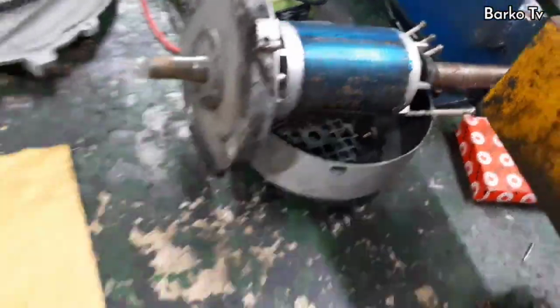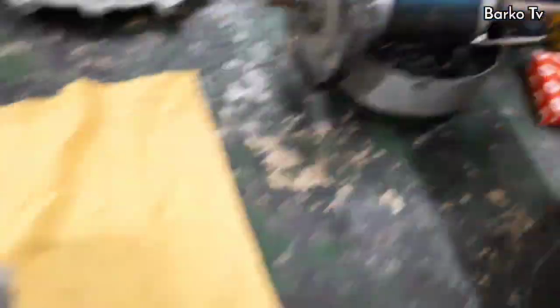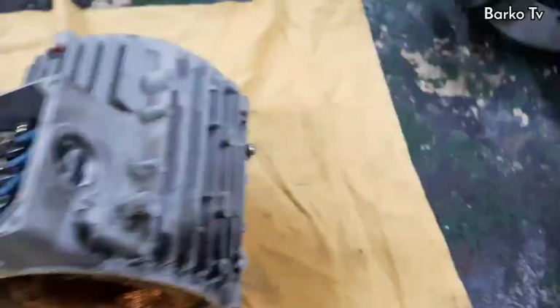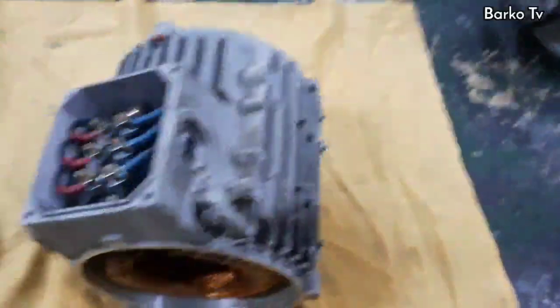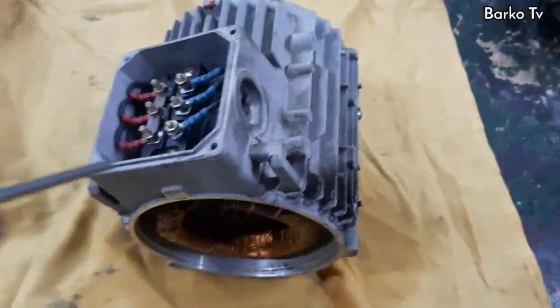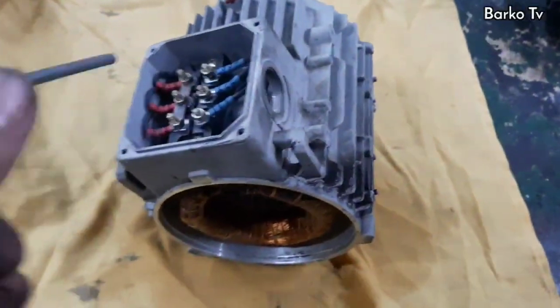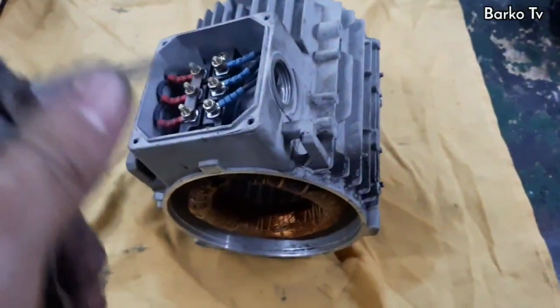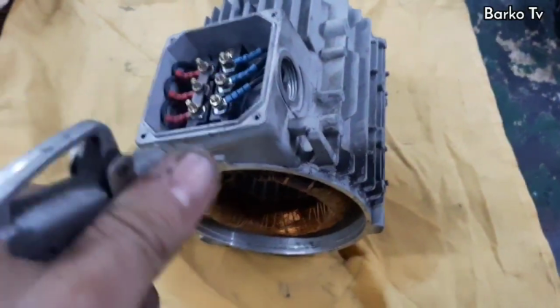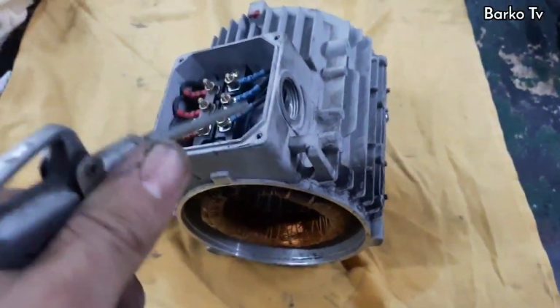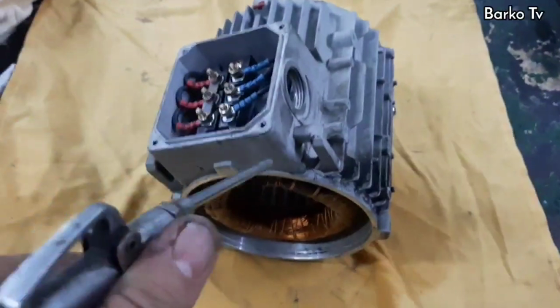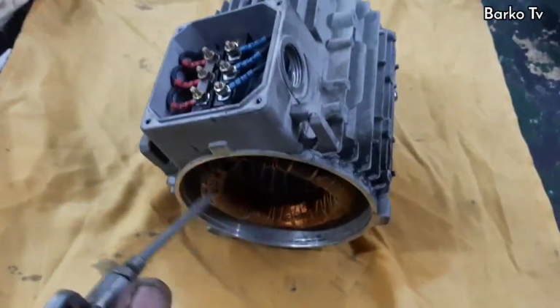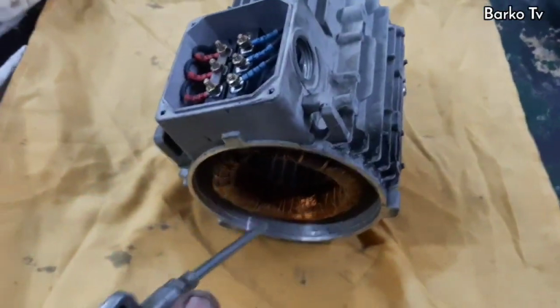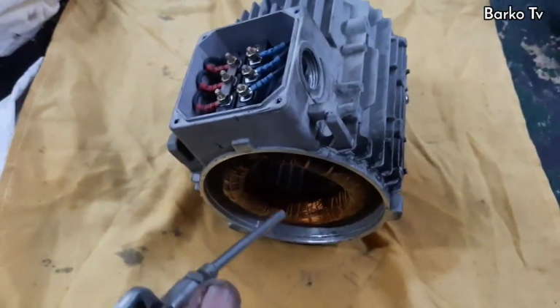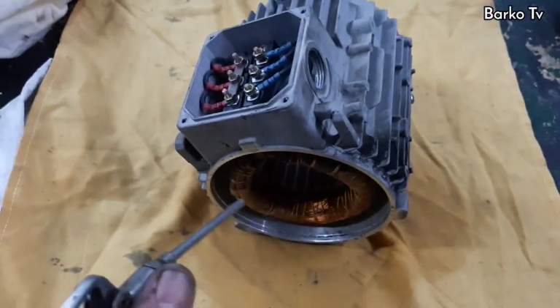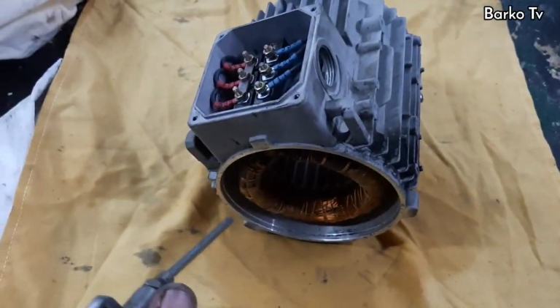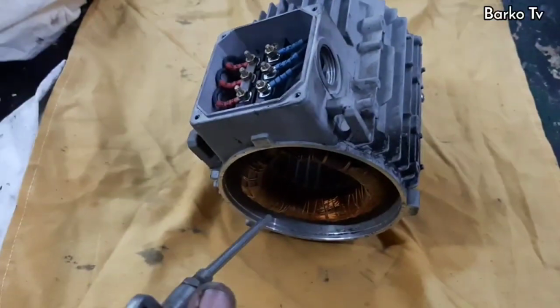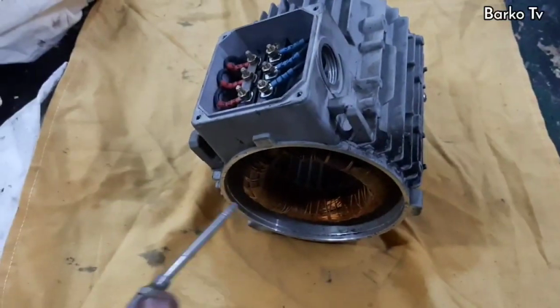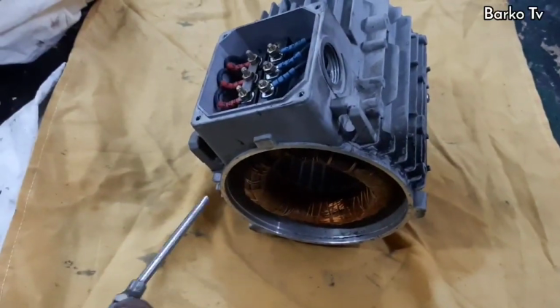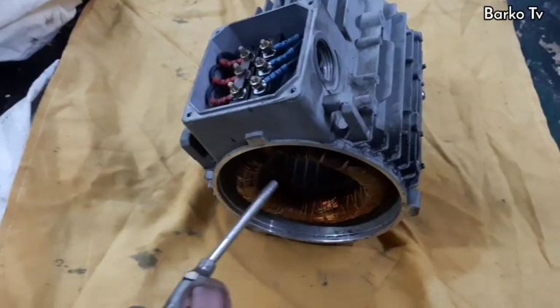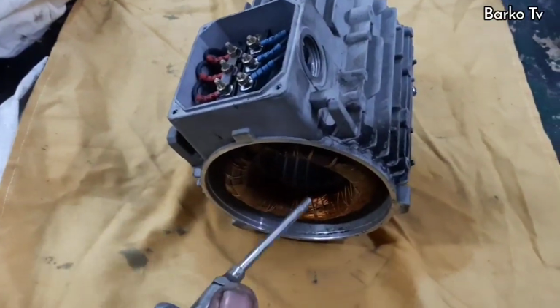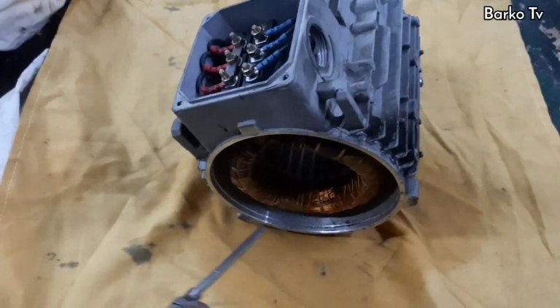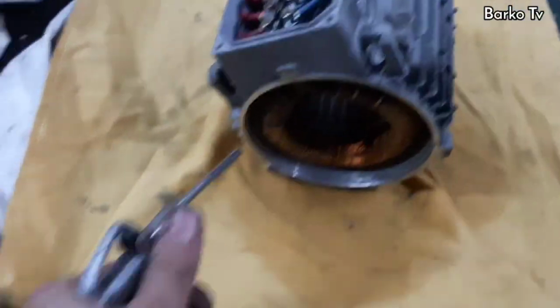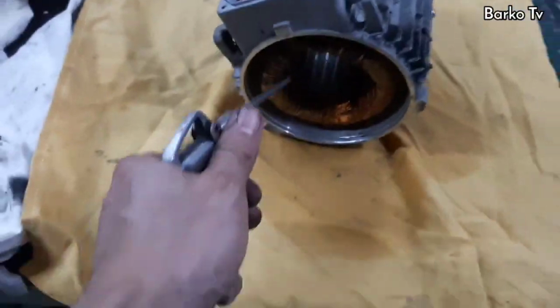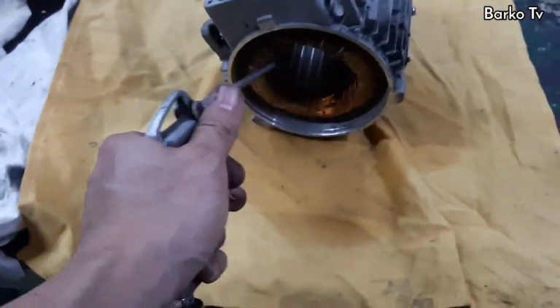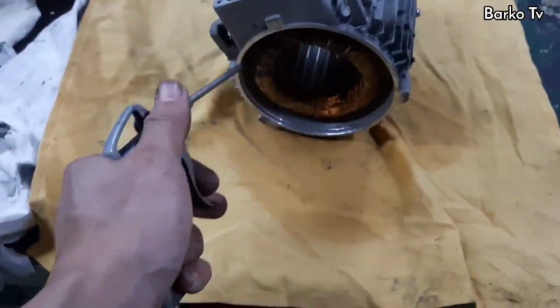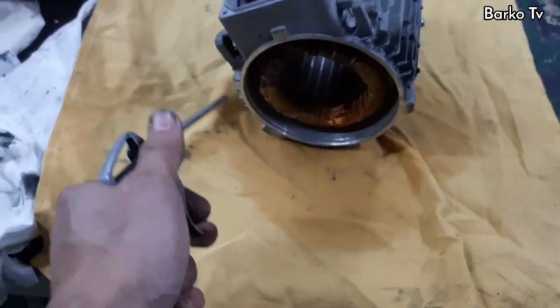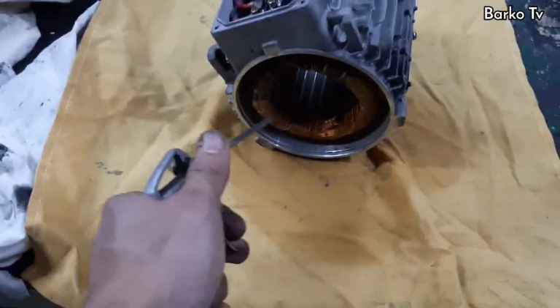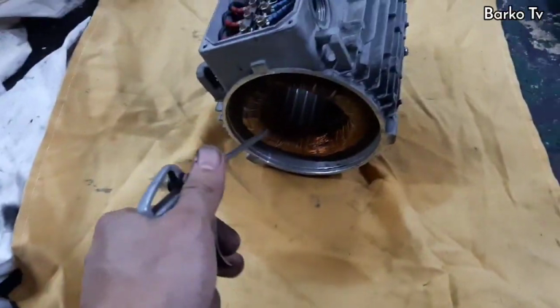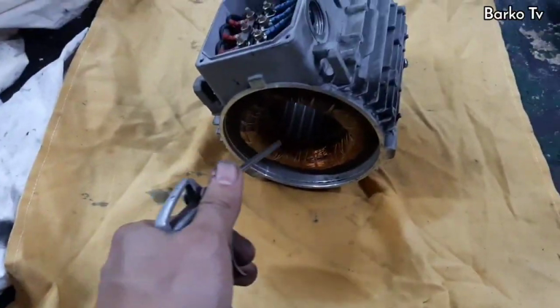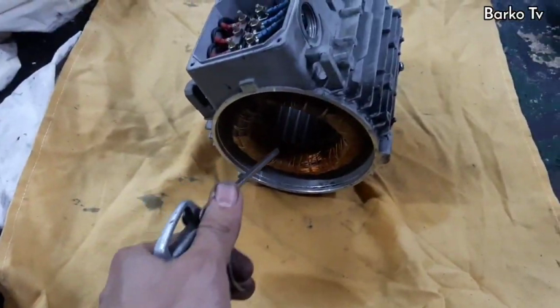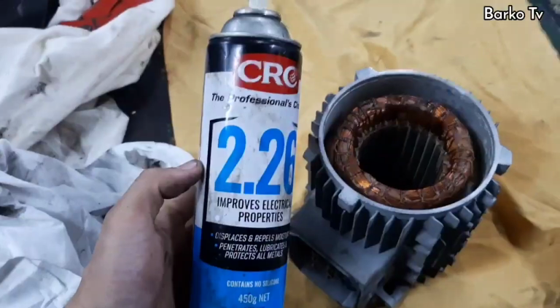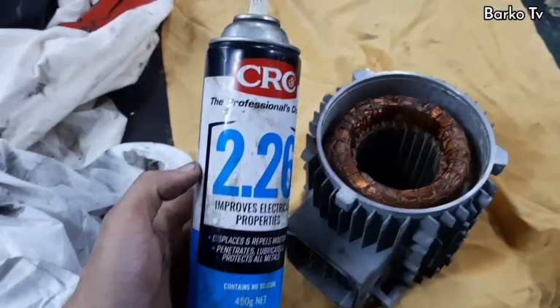The next step is blowing with compressed air. Make sure that the motor is free from dirt.